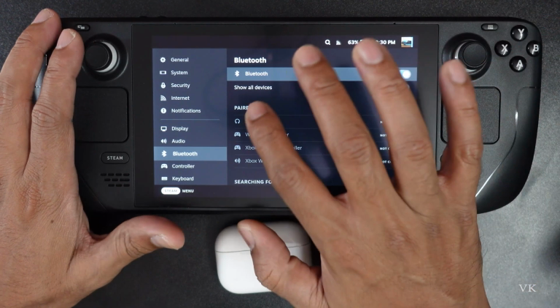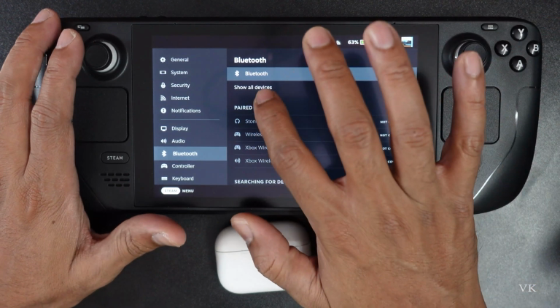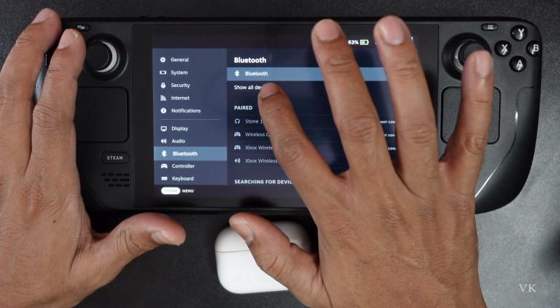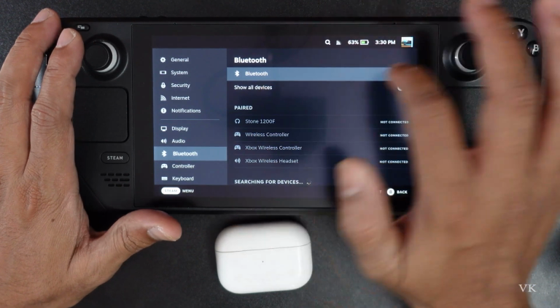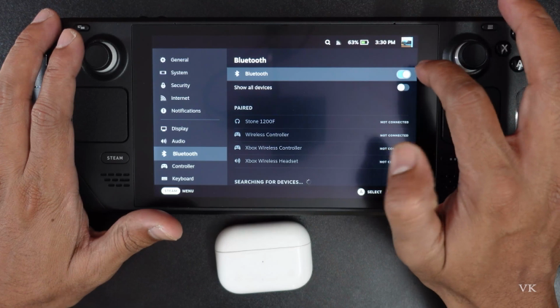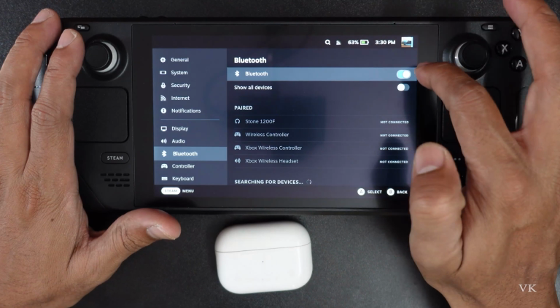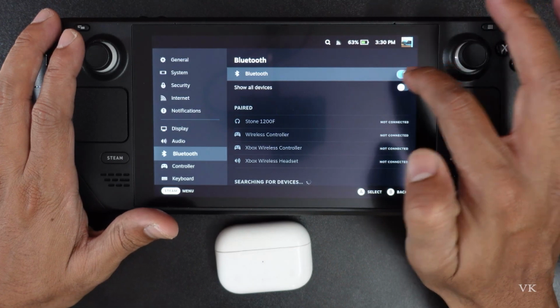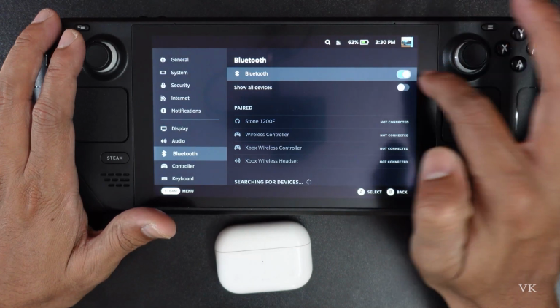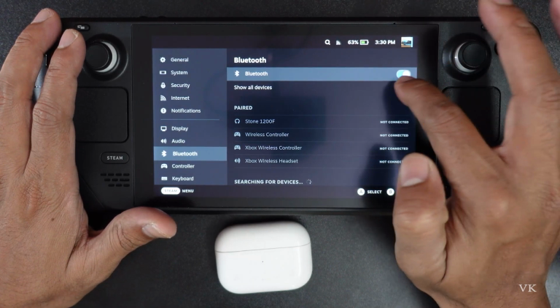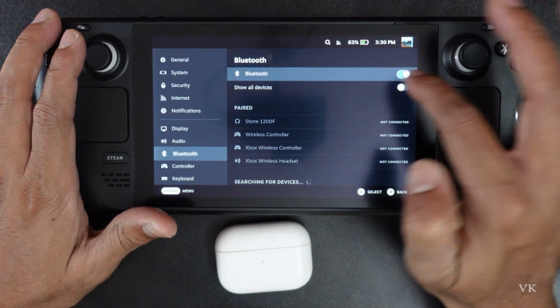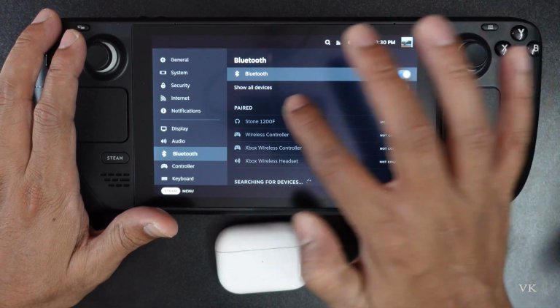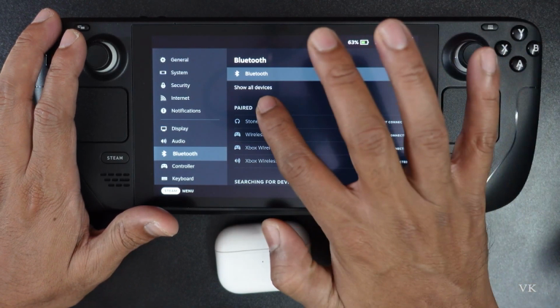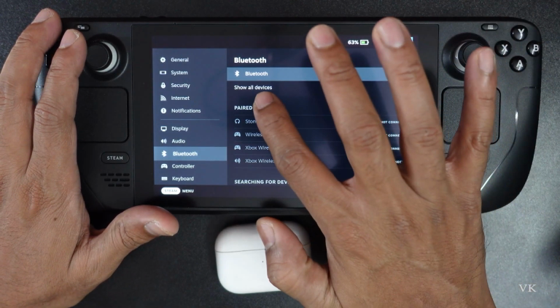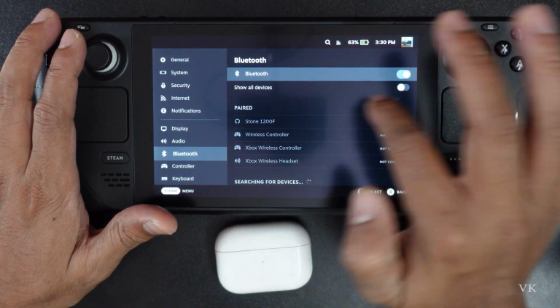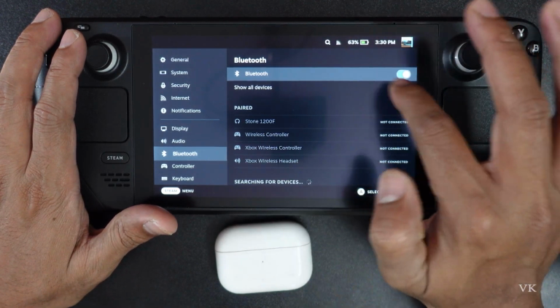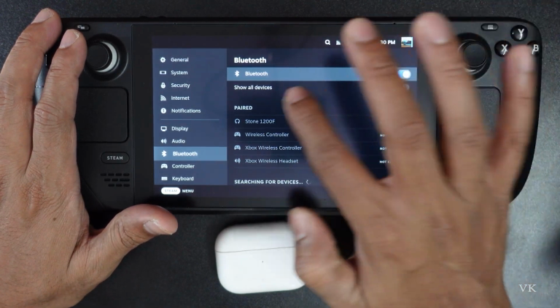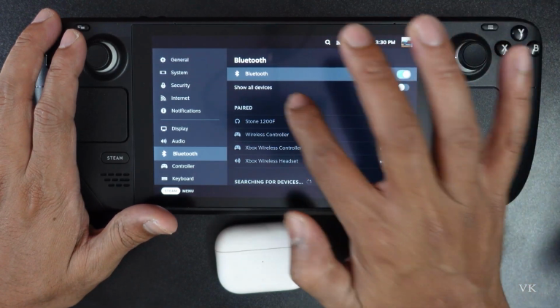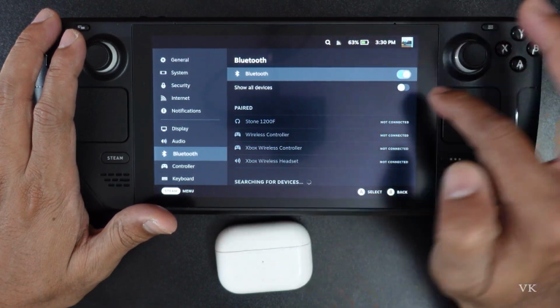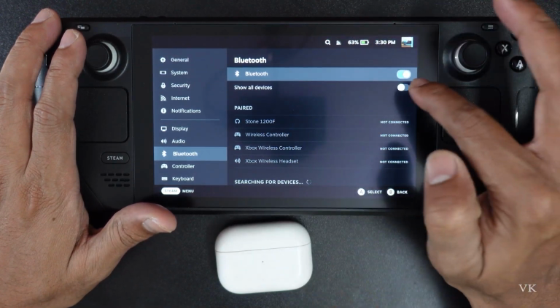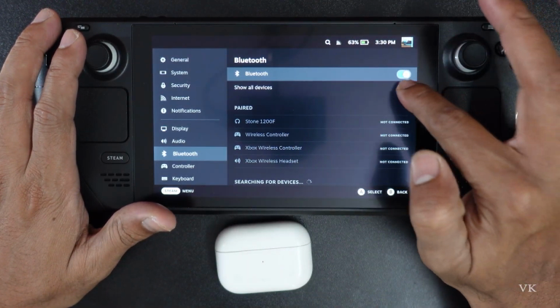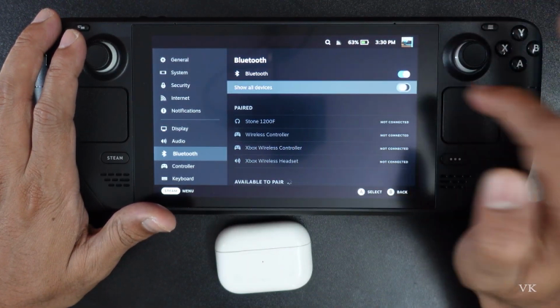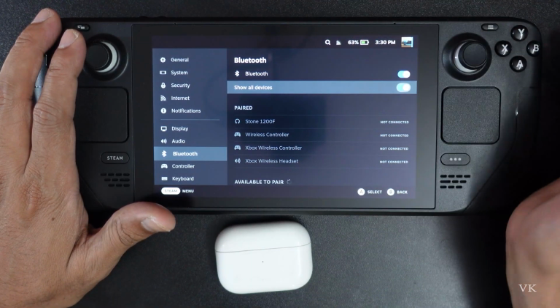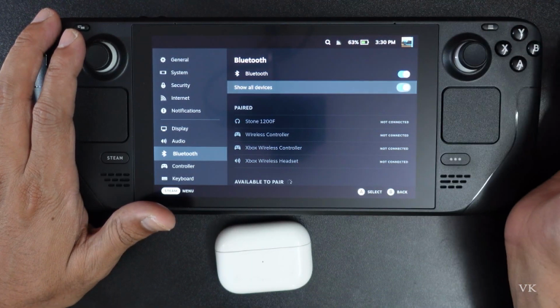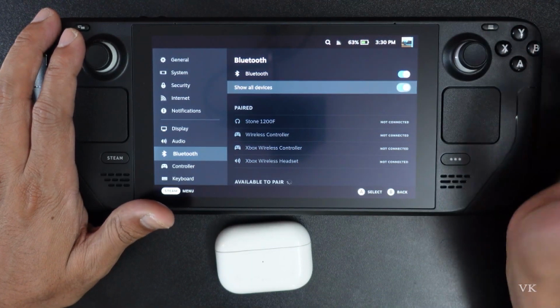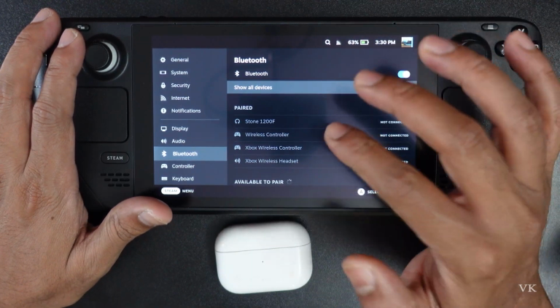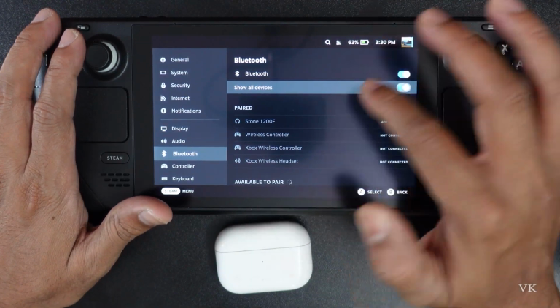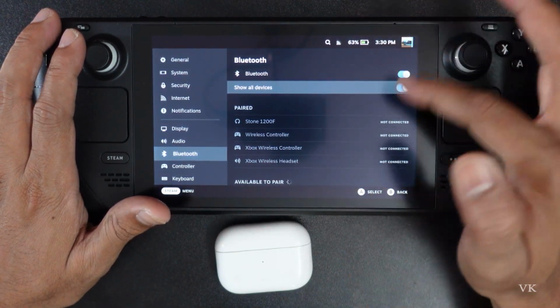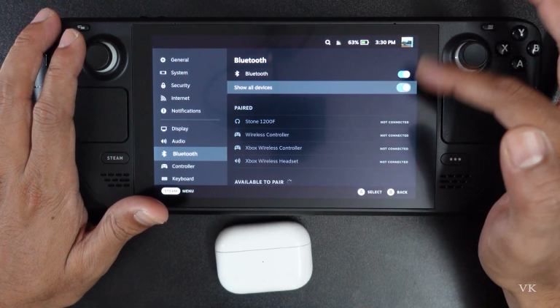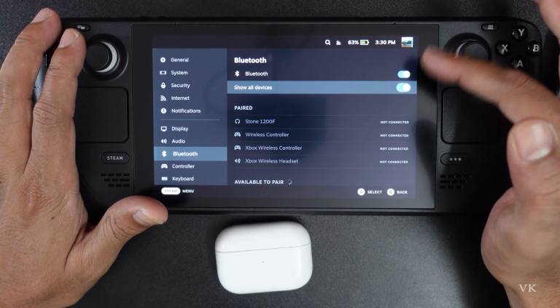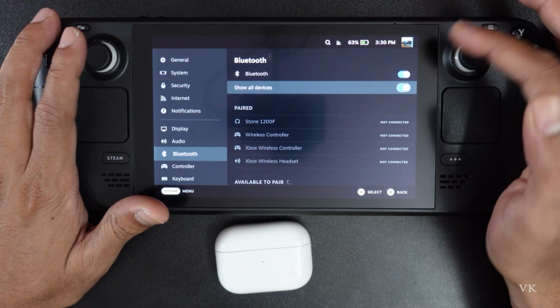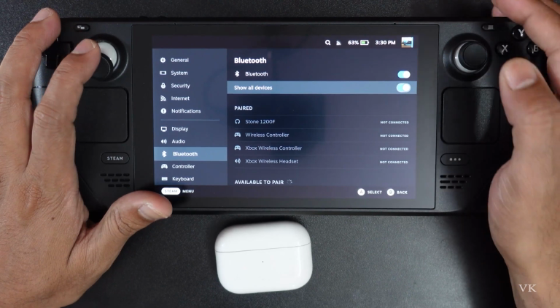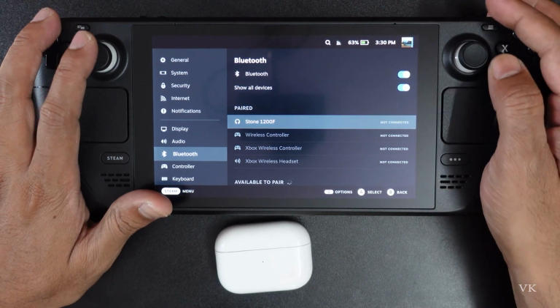Enable Bluetooth — turn this on — and turn on 'Show All Devices'. Both should be enabled.